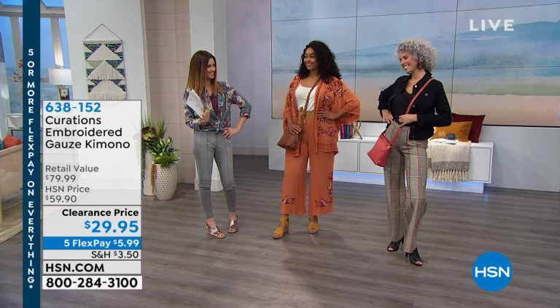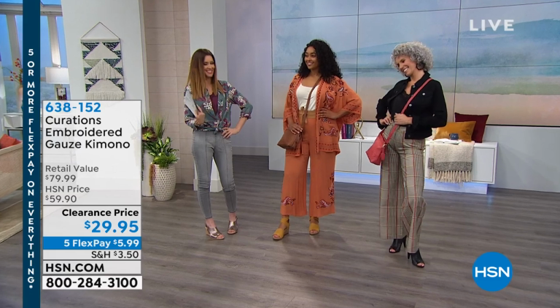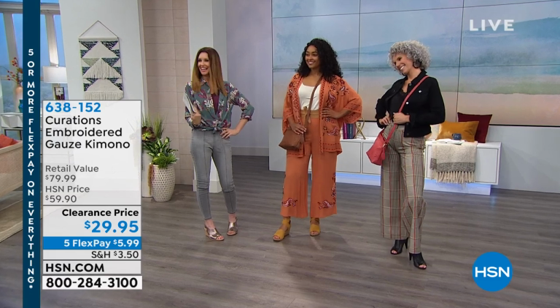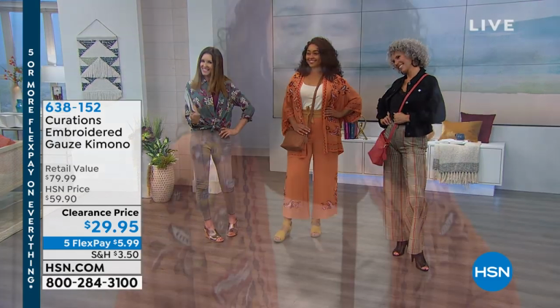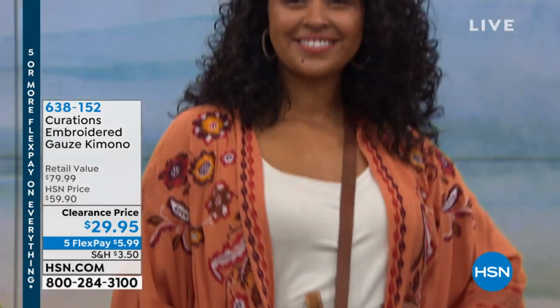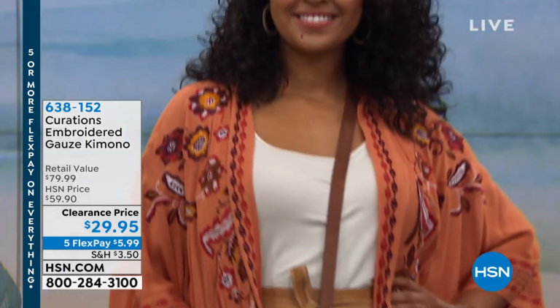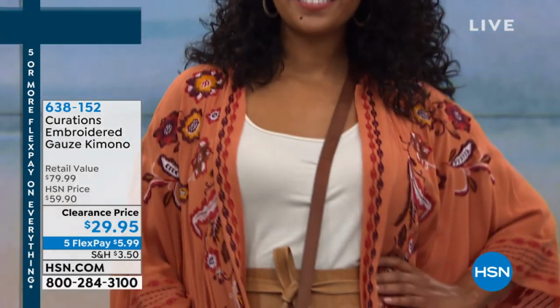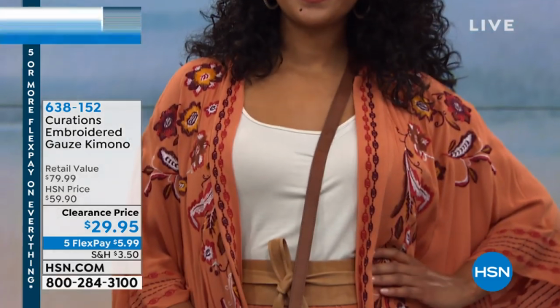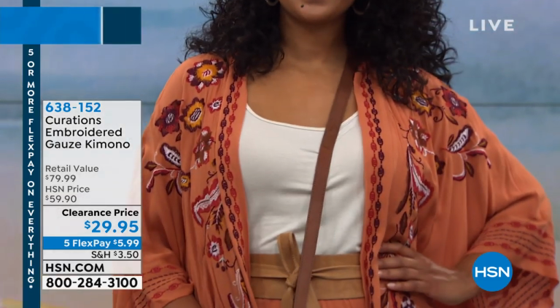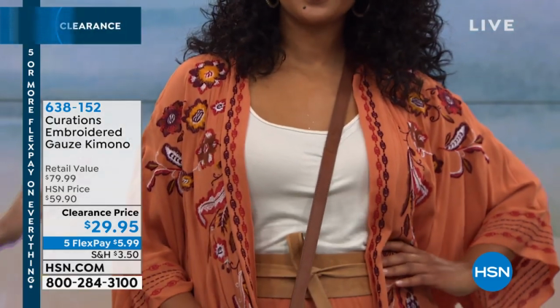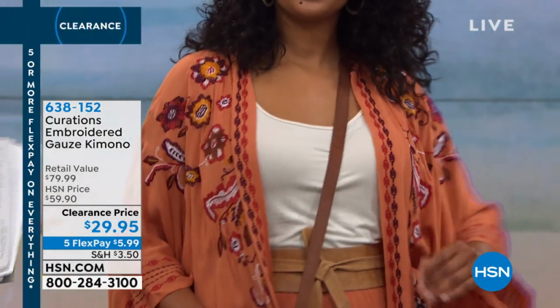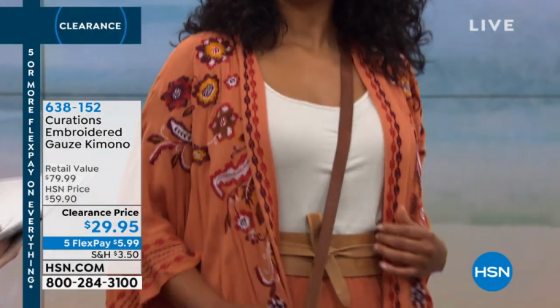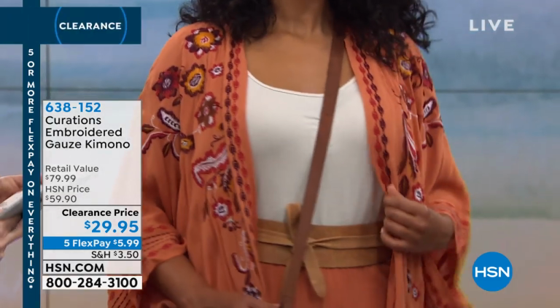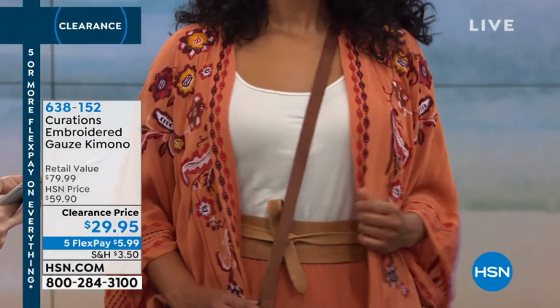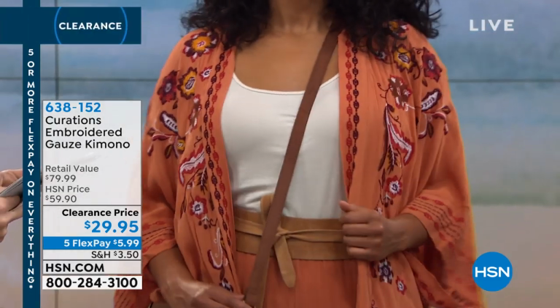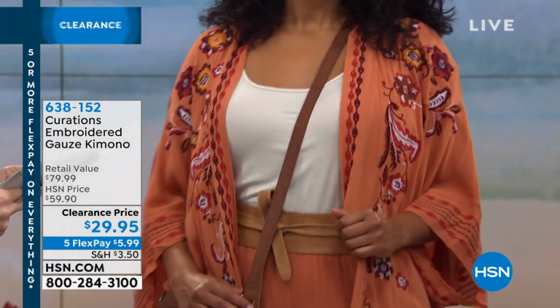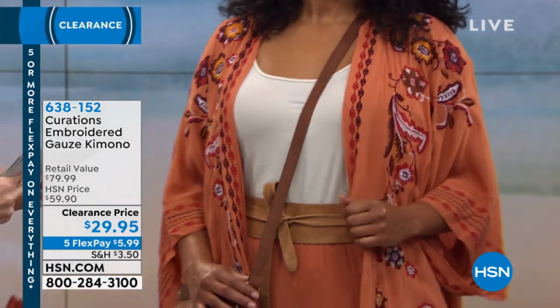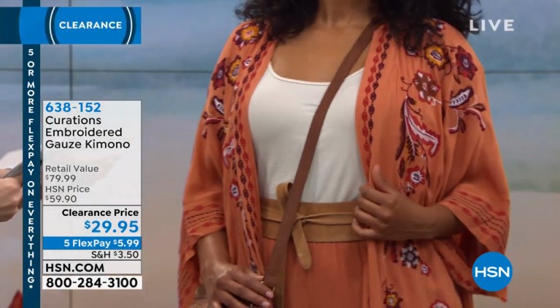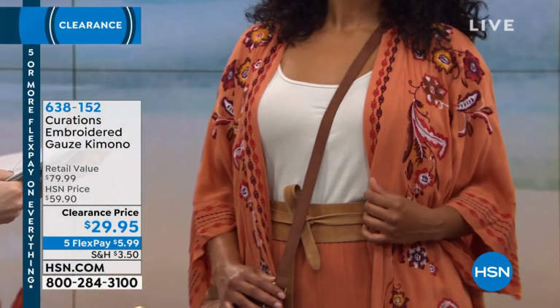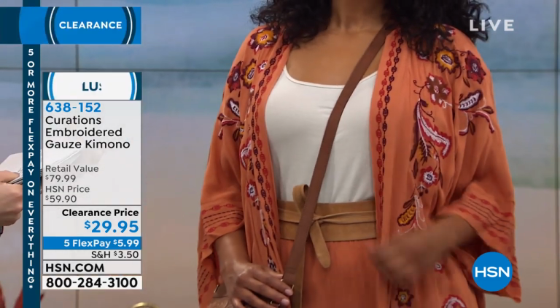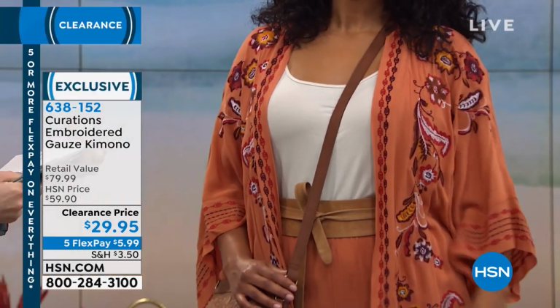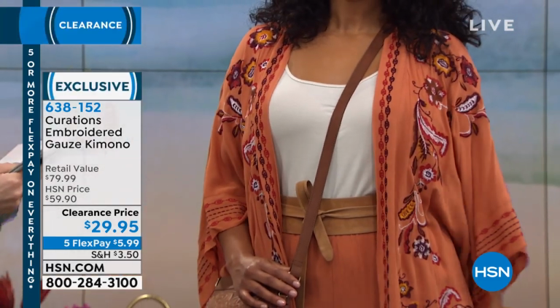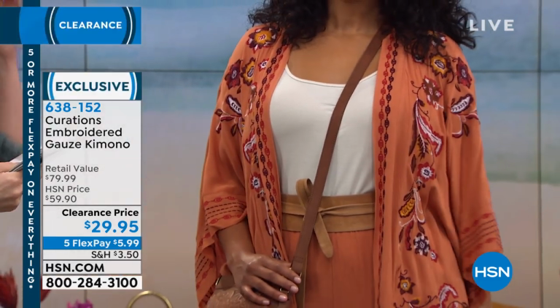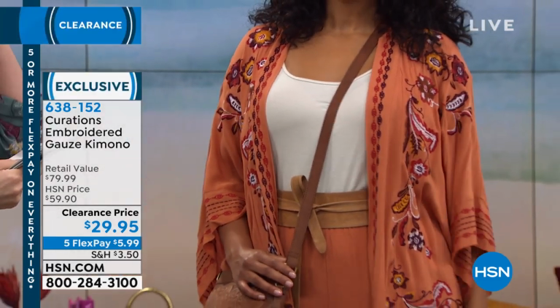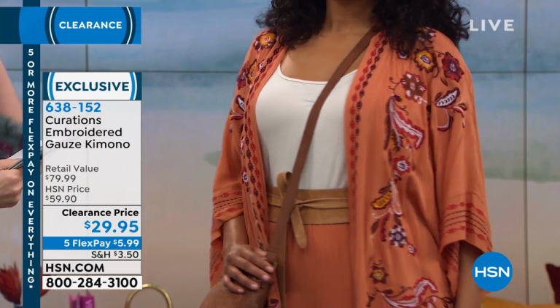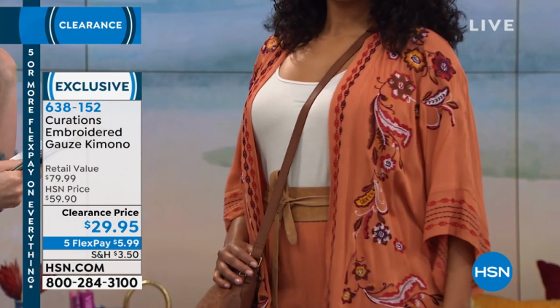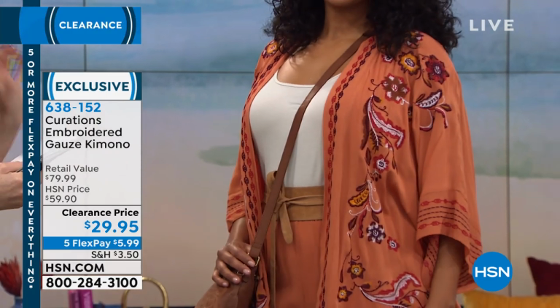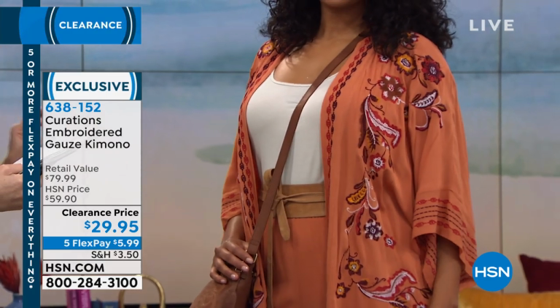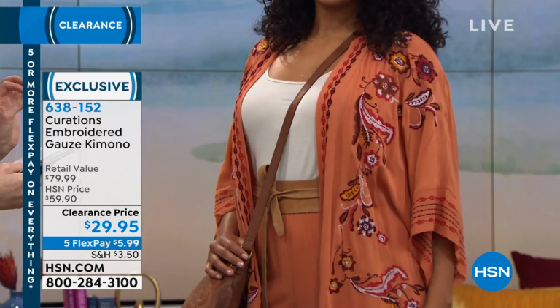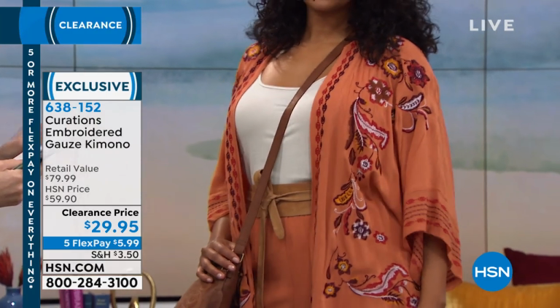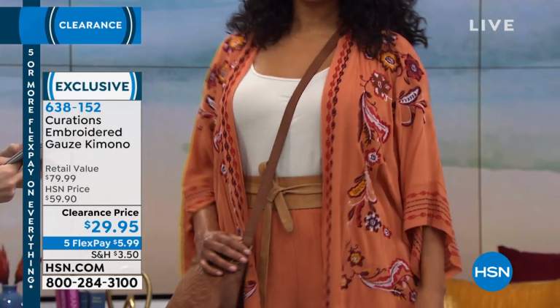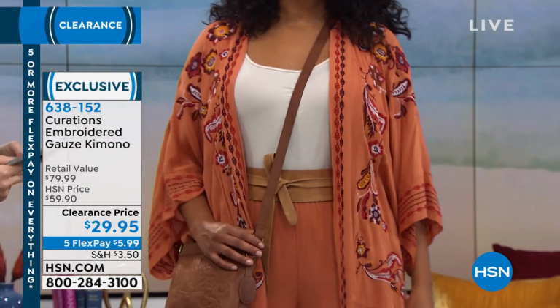Kristen, what a great outfit maker. This is the Curations Embroidered Gauze Kimono.